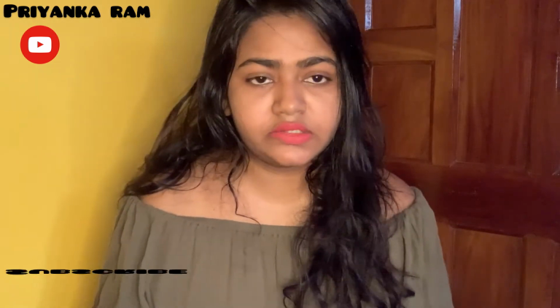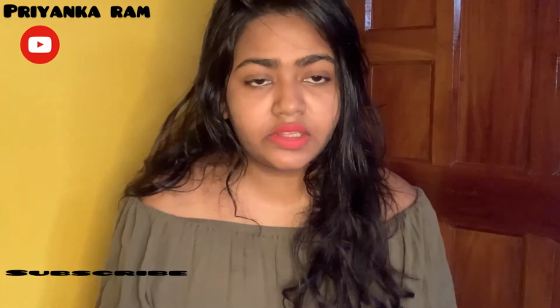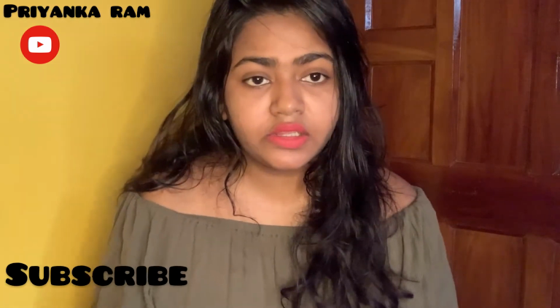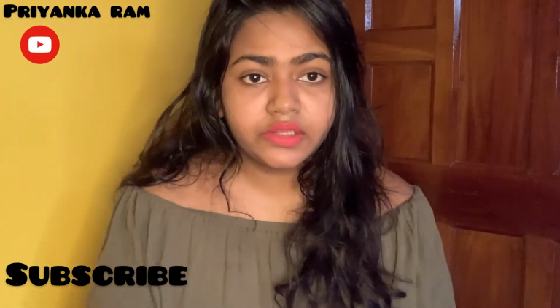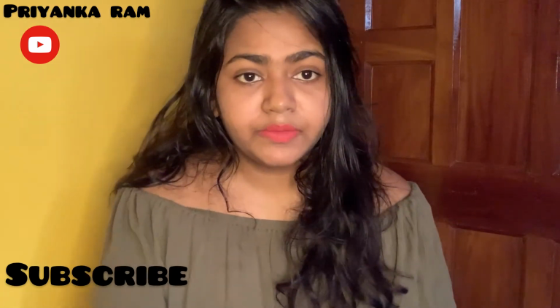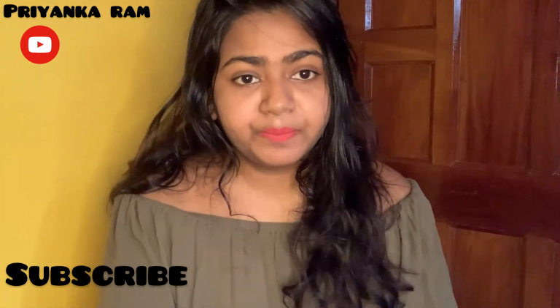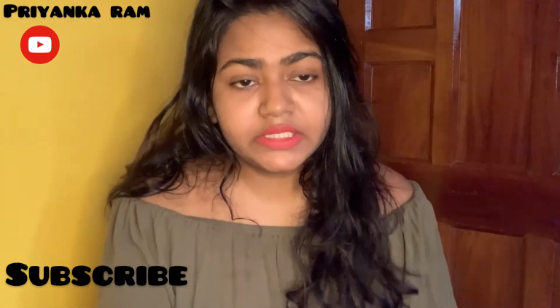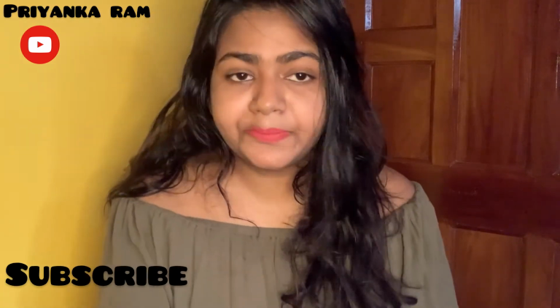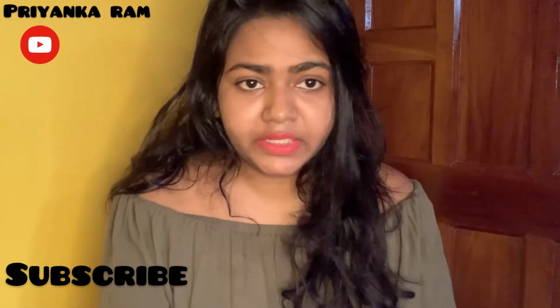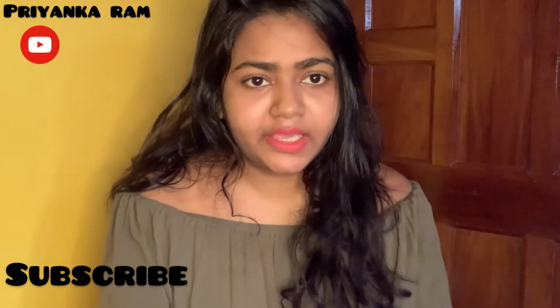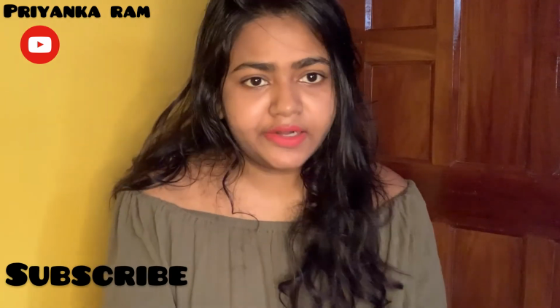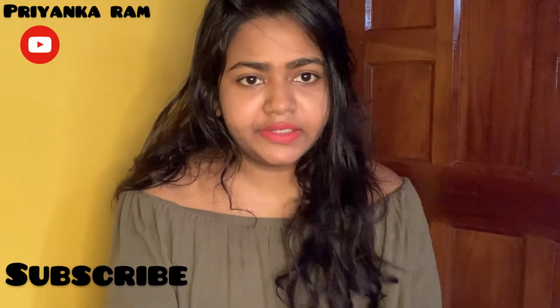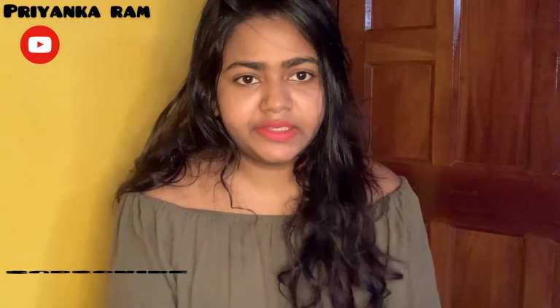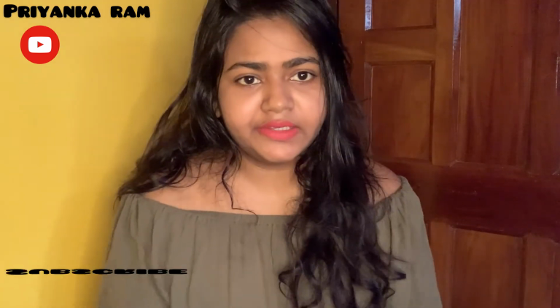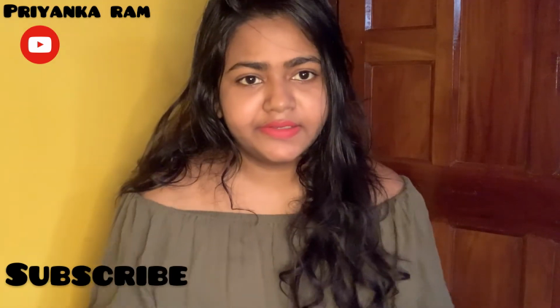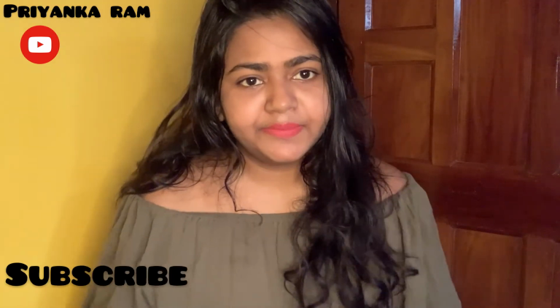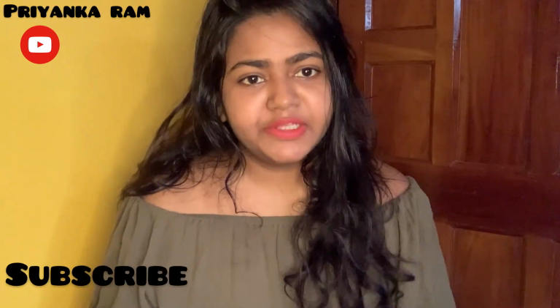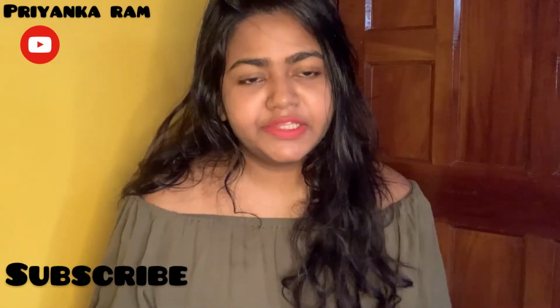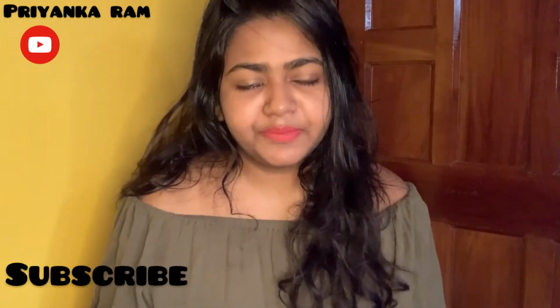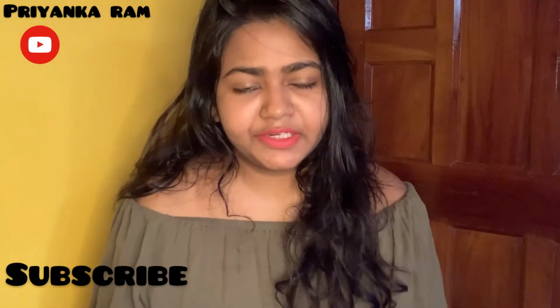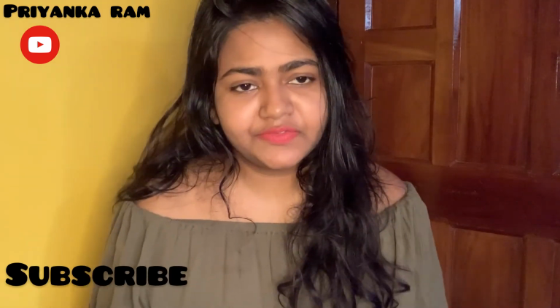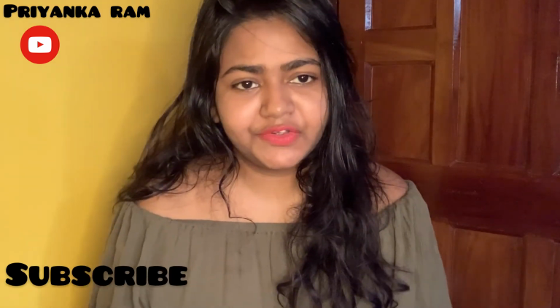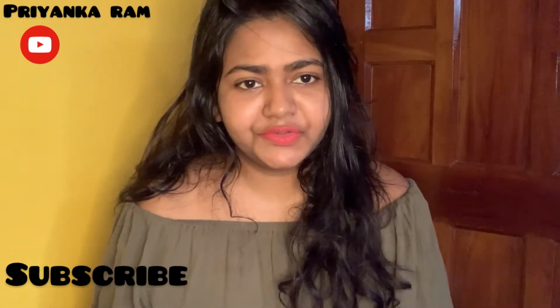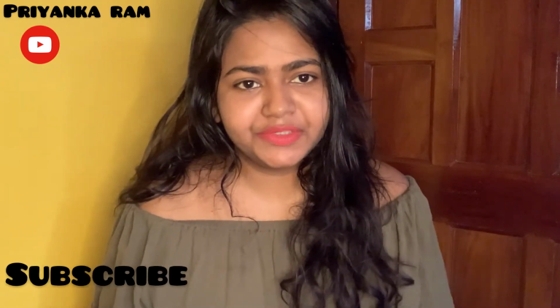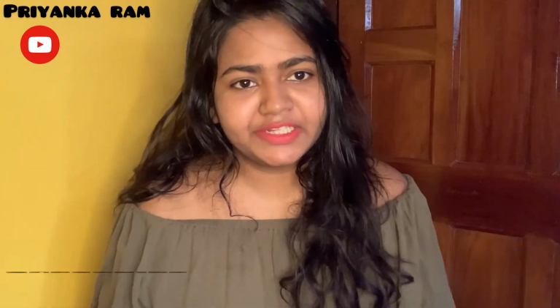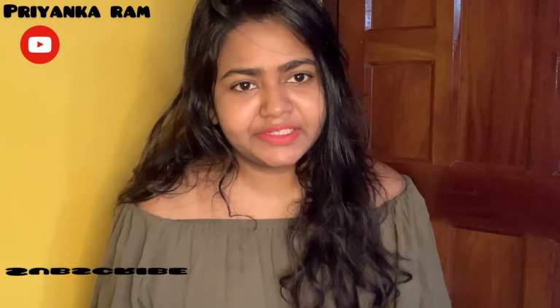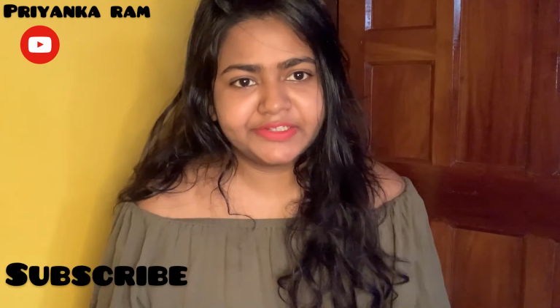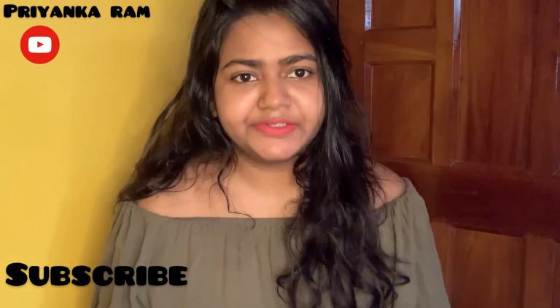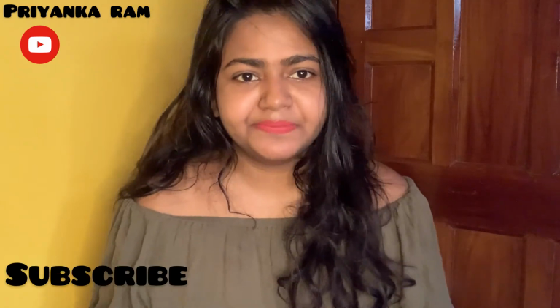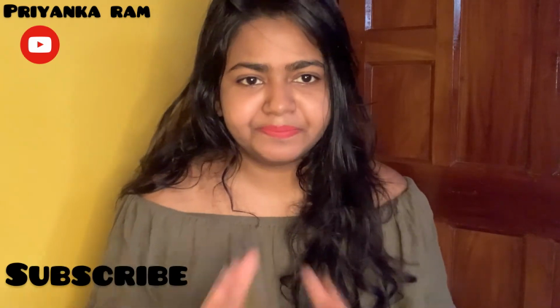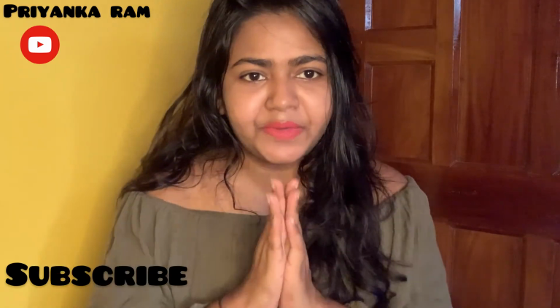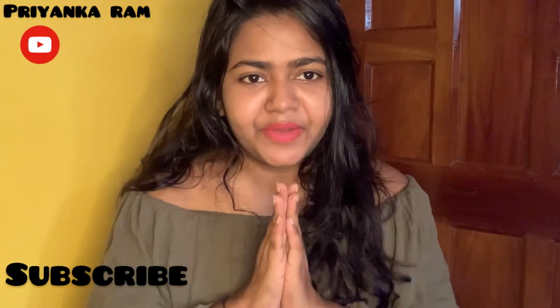Please keep your attention. I am Prankaram. I'll see you in my next video. Take care. Bye-bye.